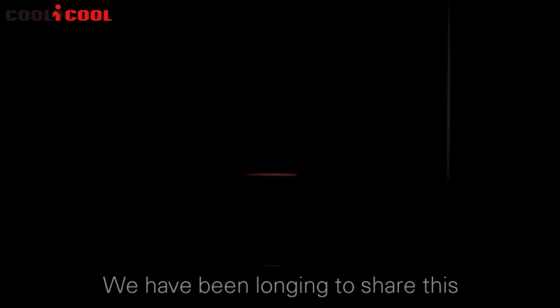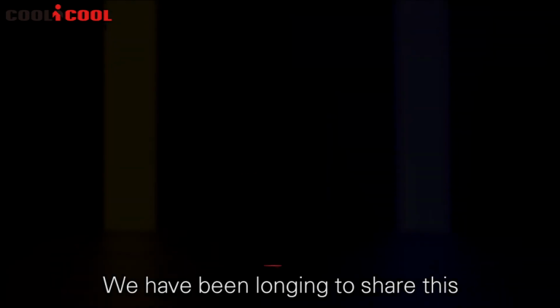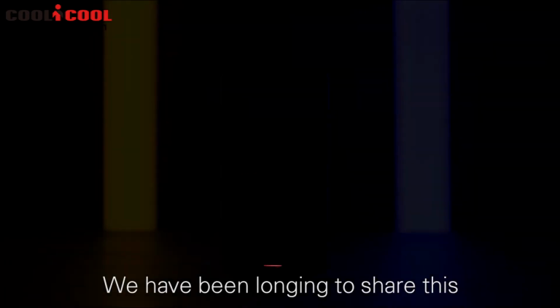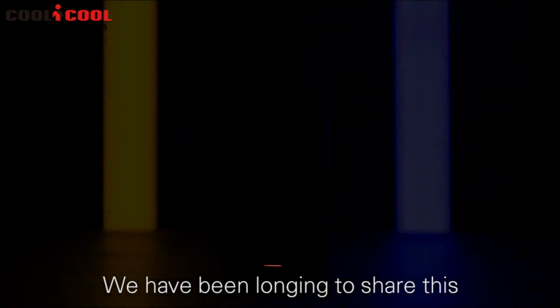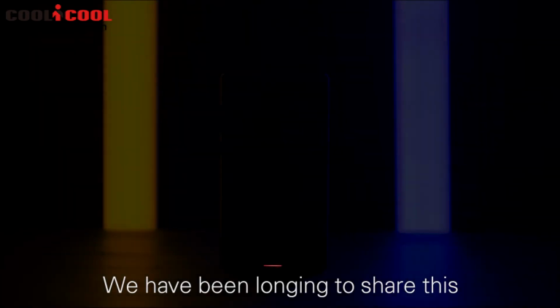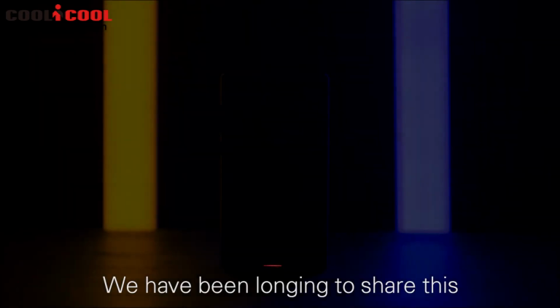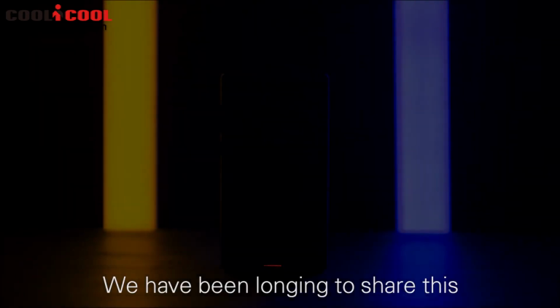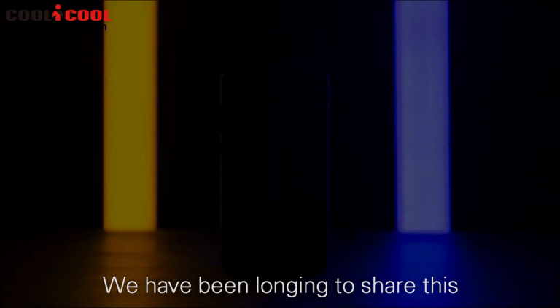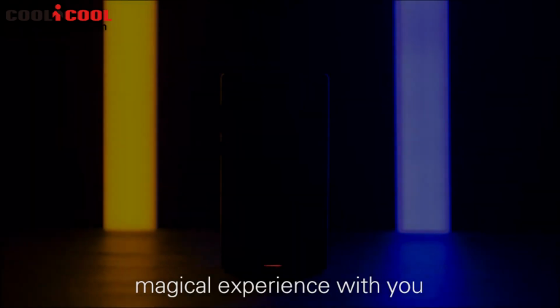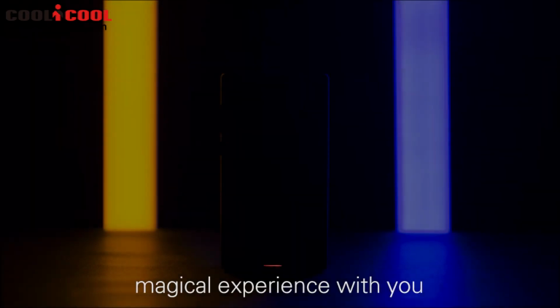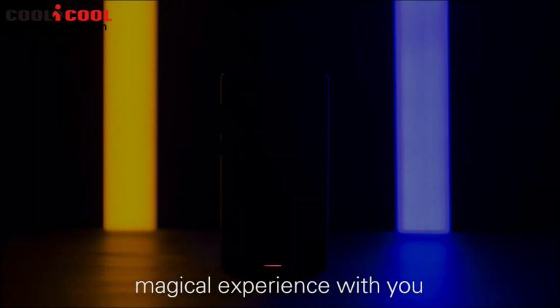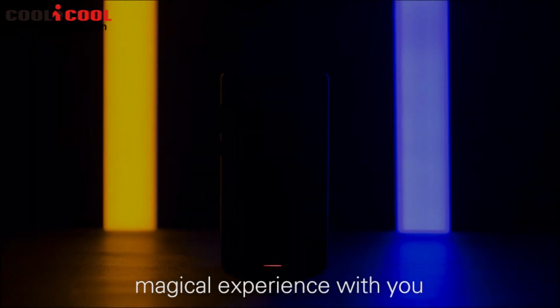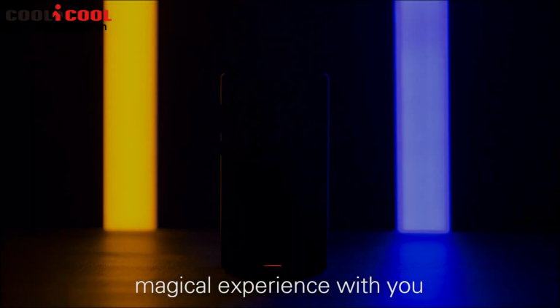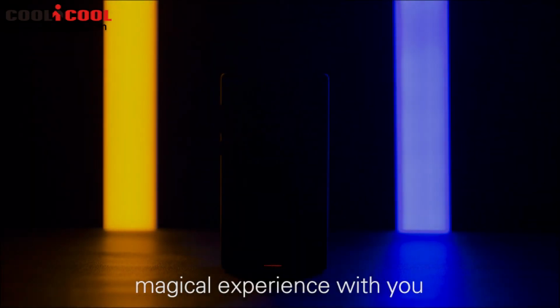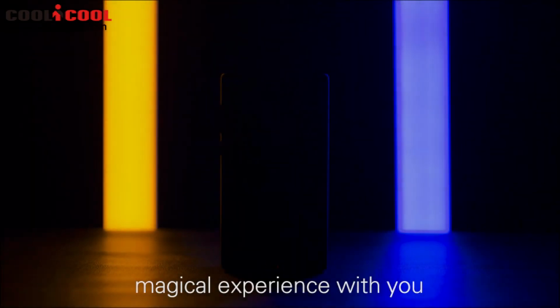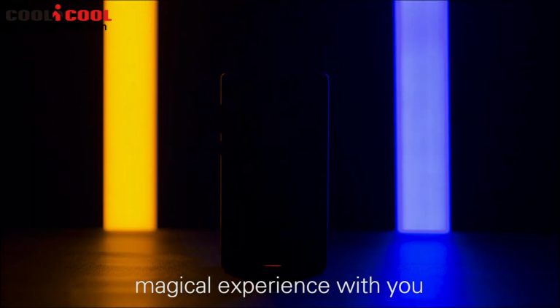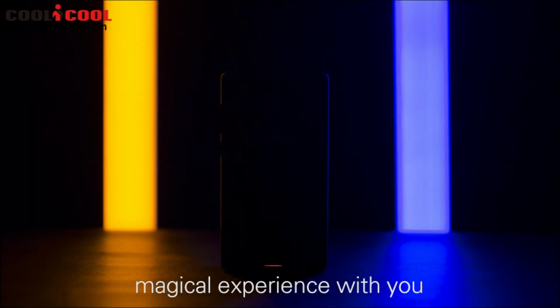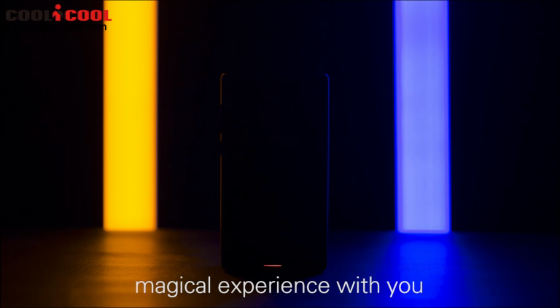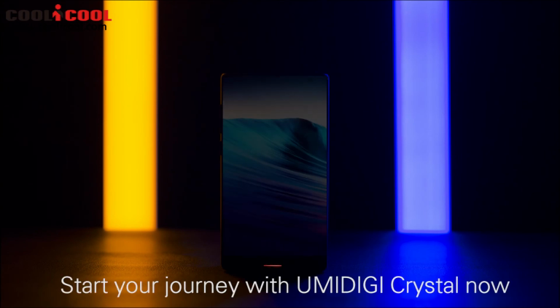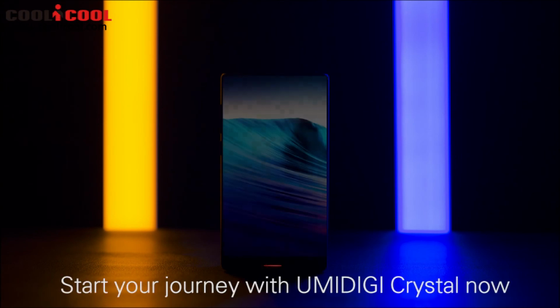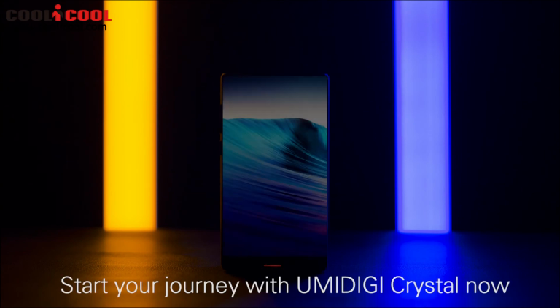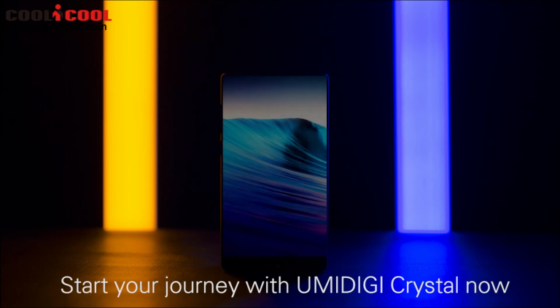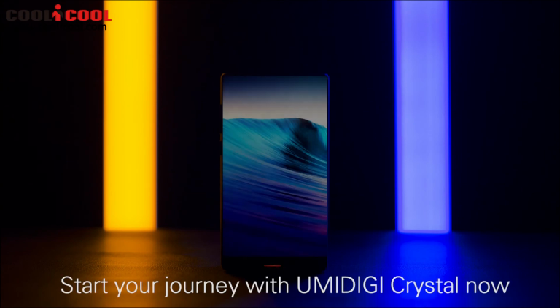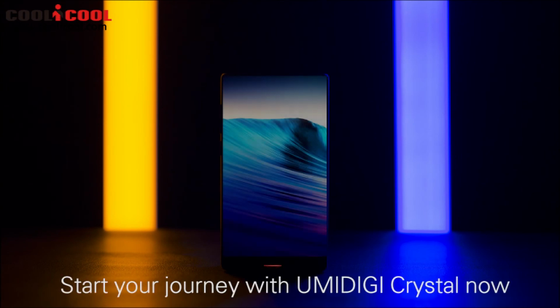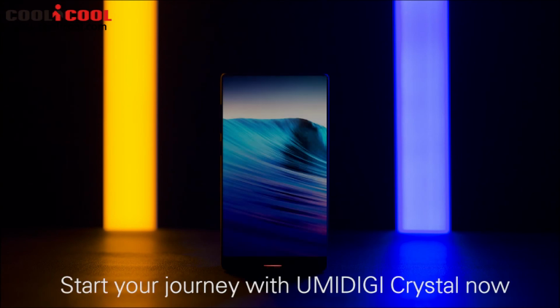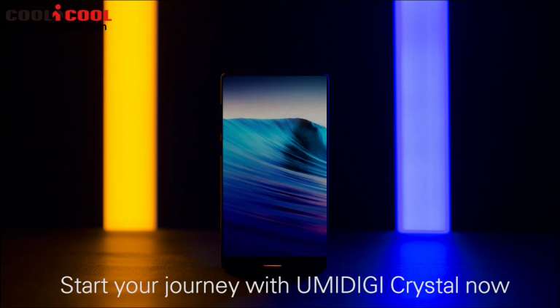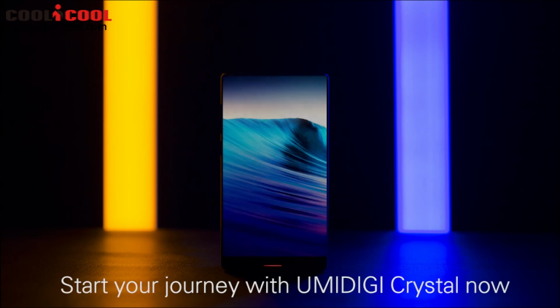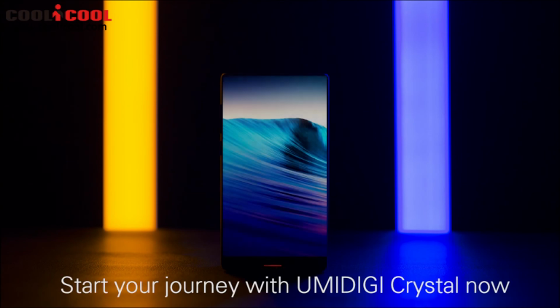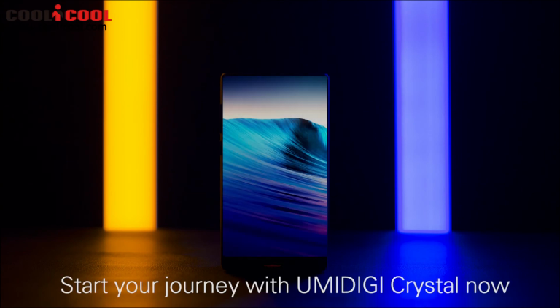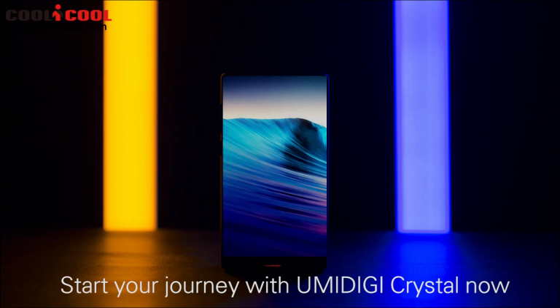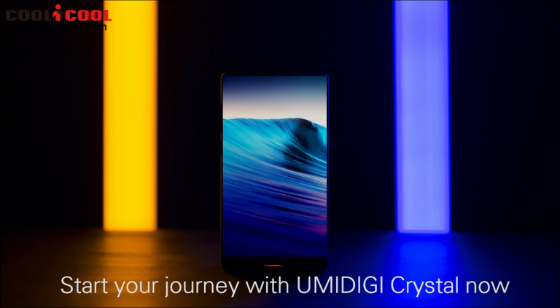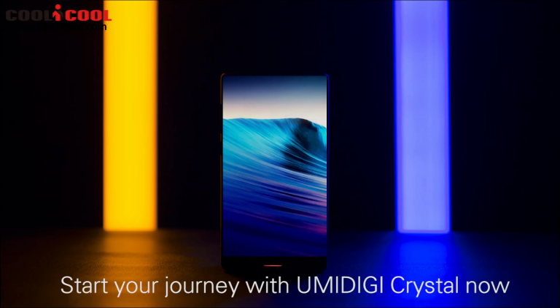We have been longing to share this magical experience with you. Start your journey with the UMIDIGI Crystal now.